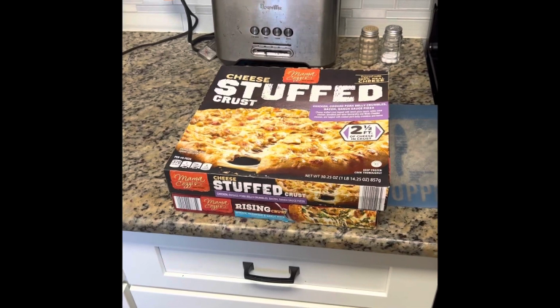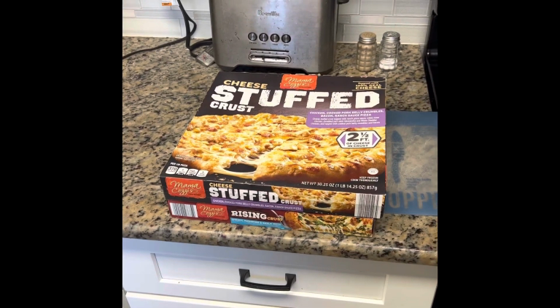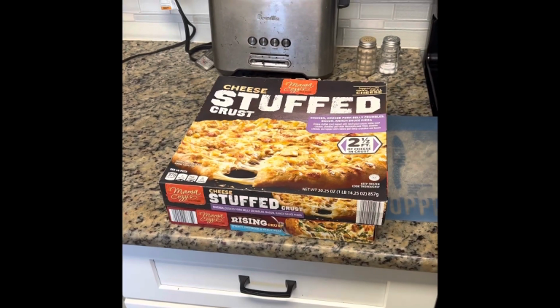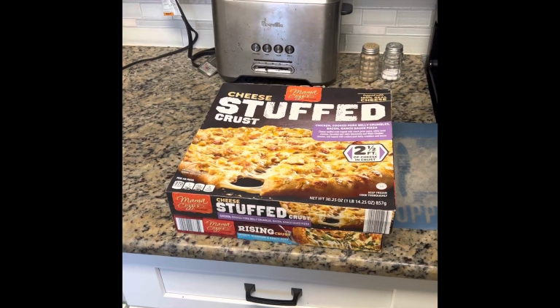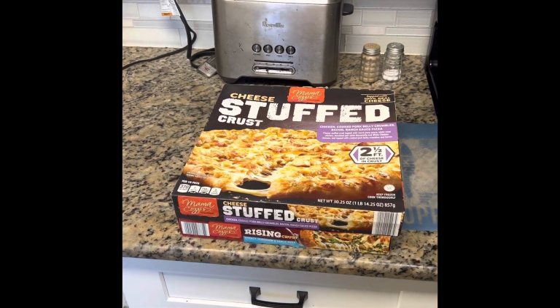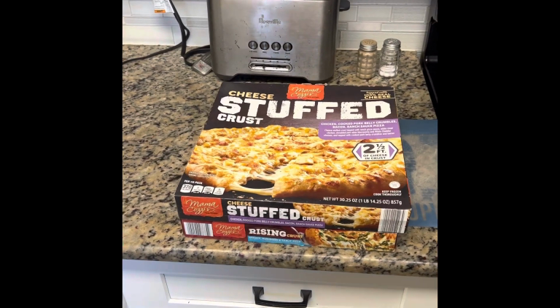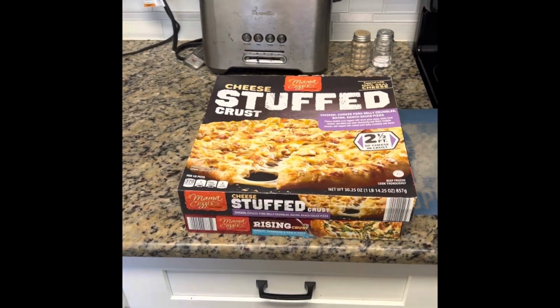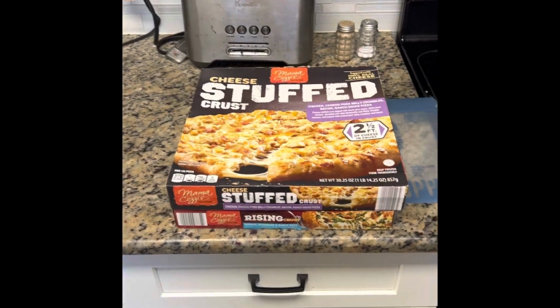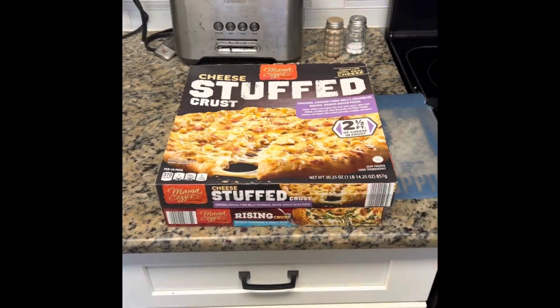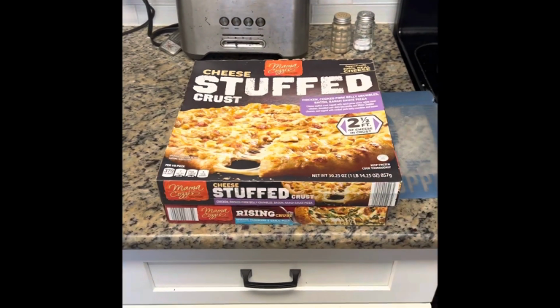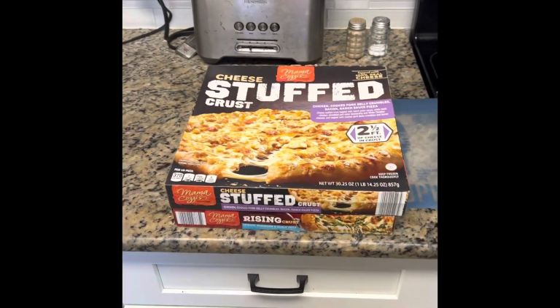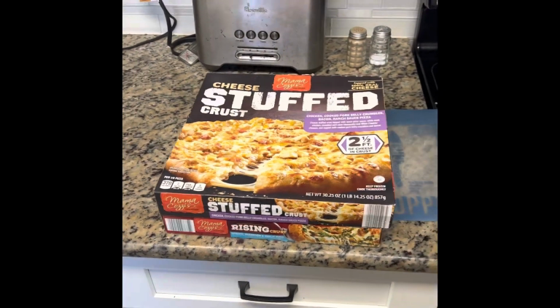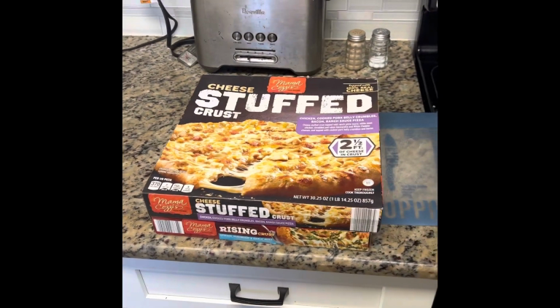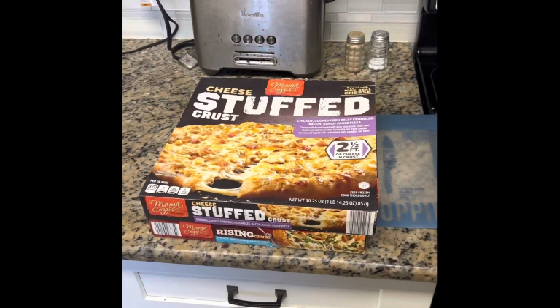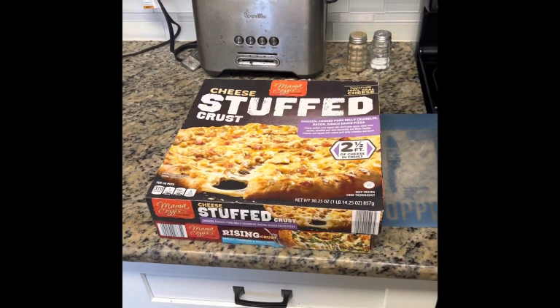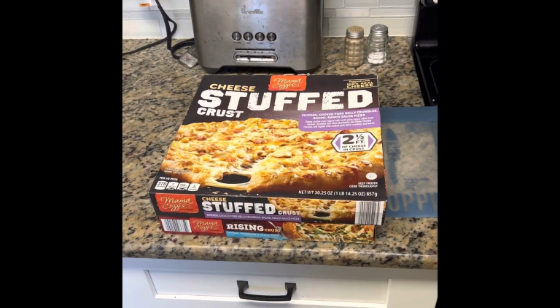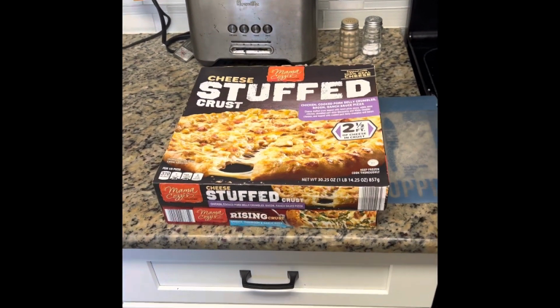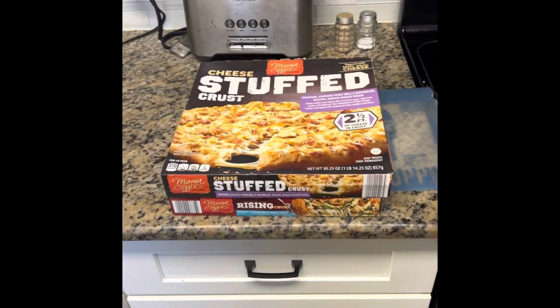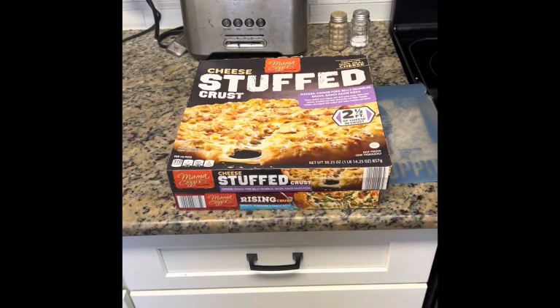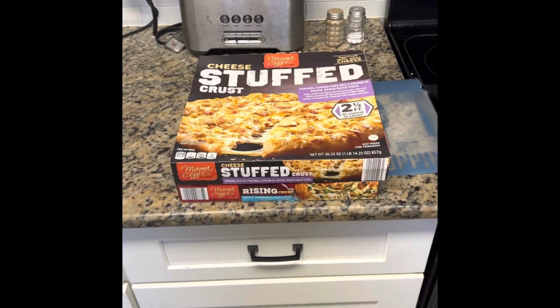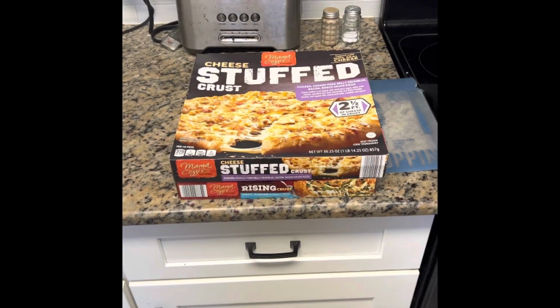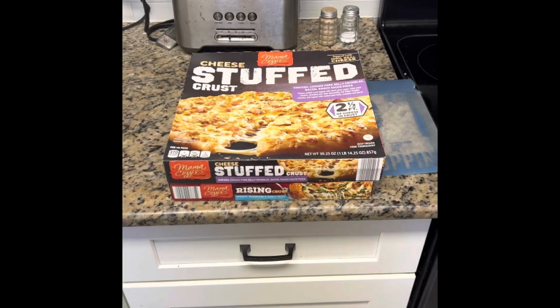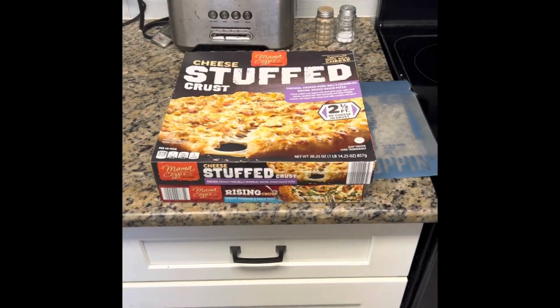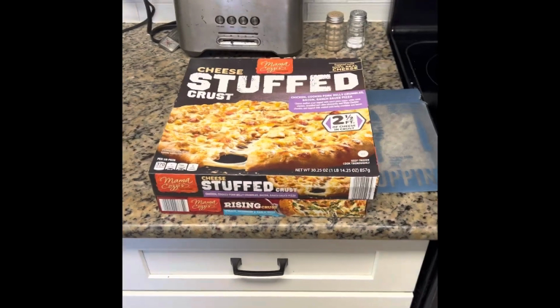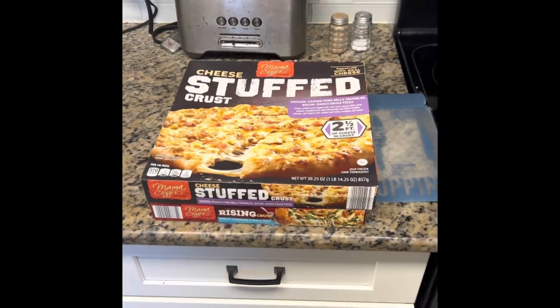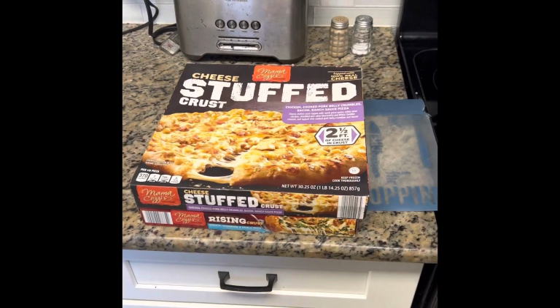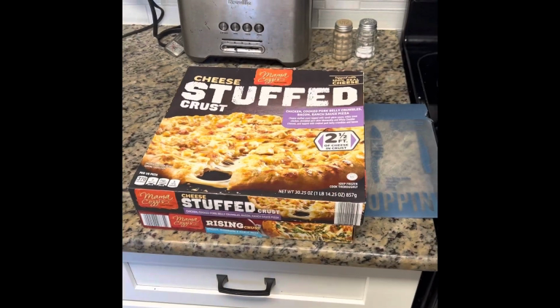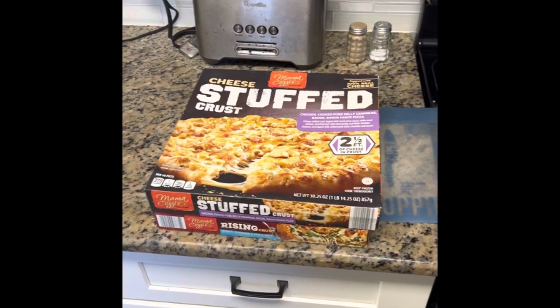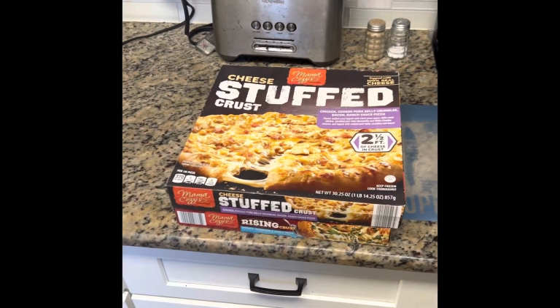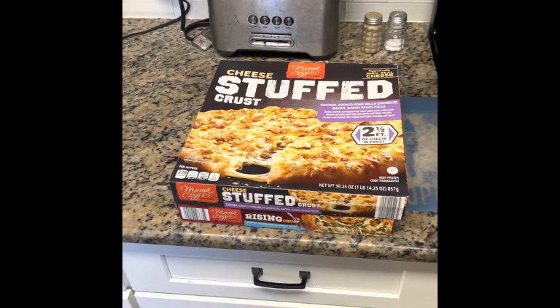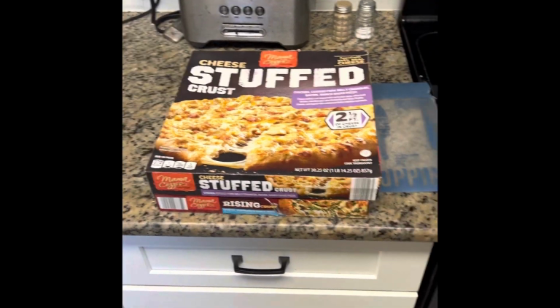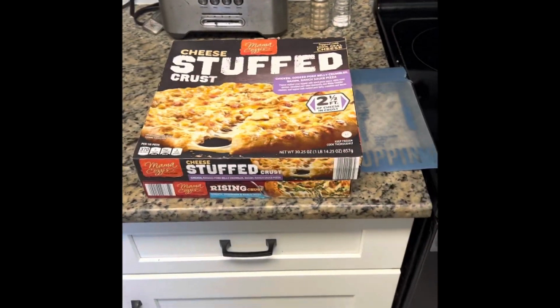Hey, what's up everyone, it's your boy Dave Link, your host on Link Man Eats, a foodie podcast, here for a brand new episode — another episode of Frozen Pizza.